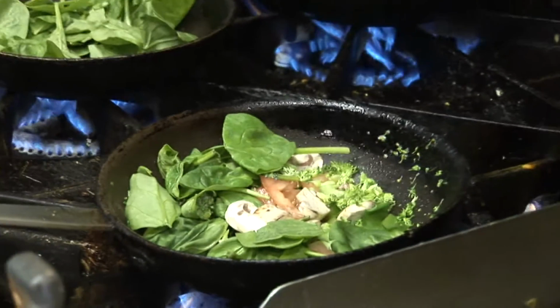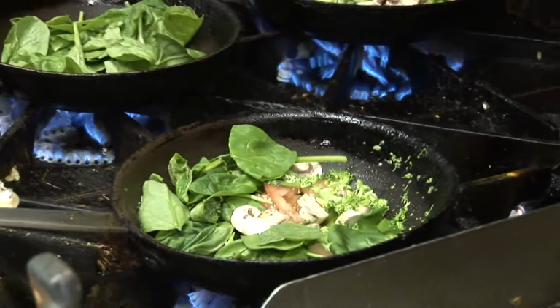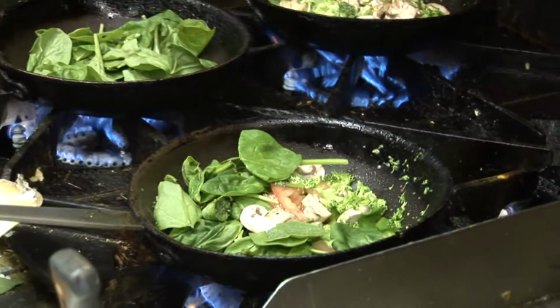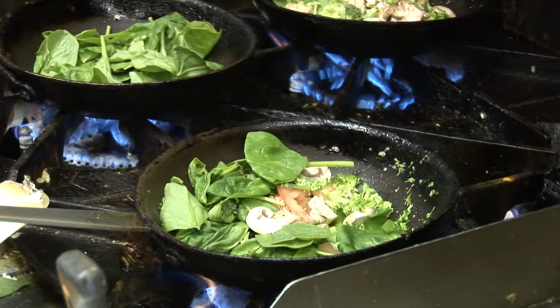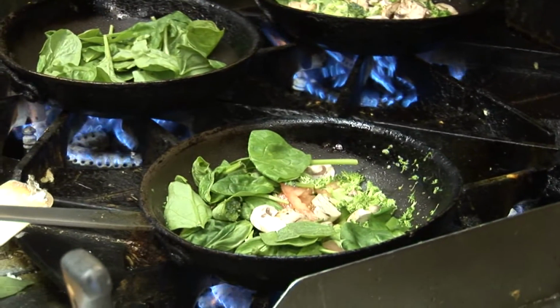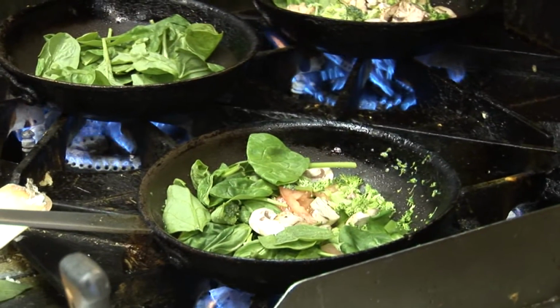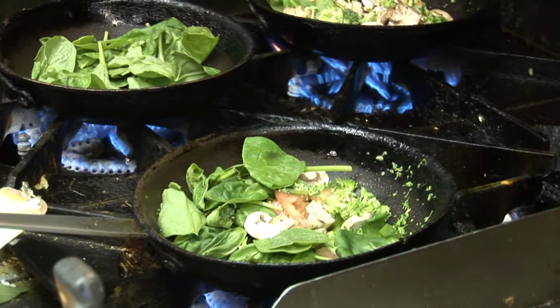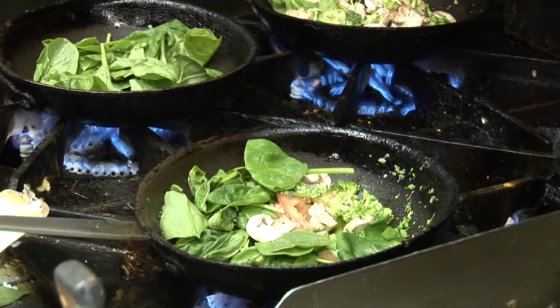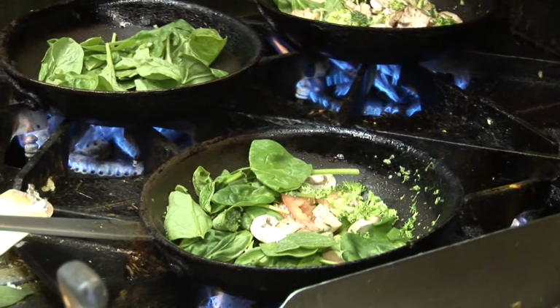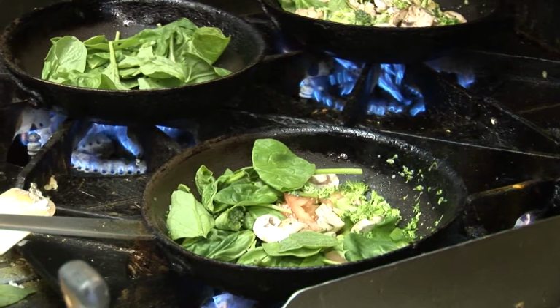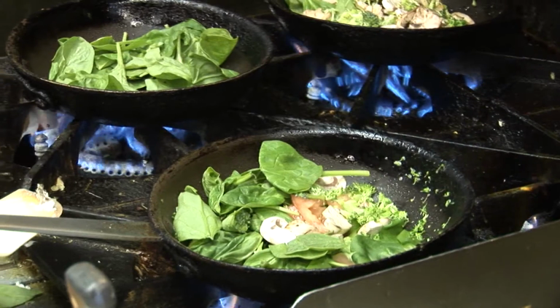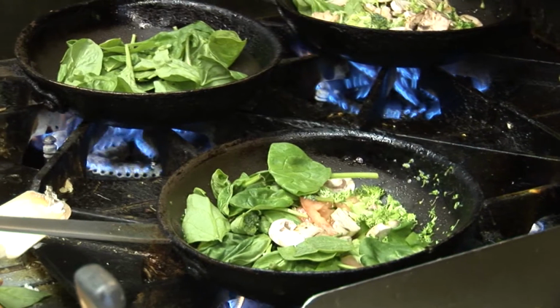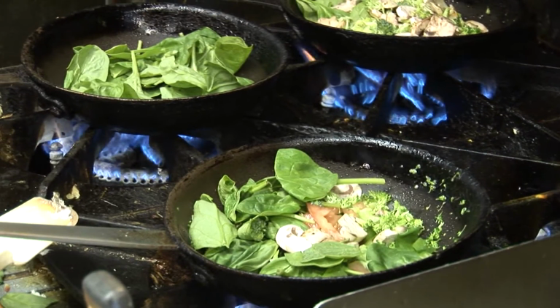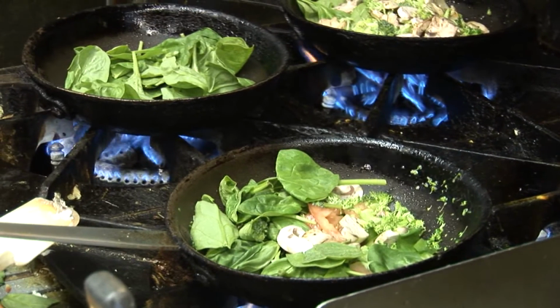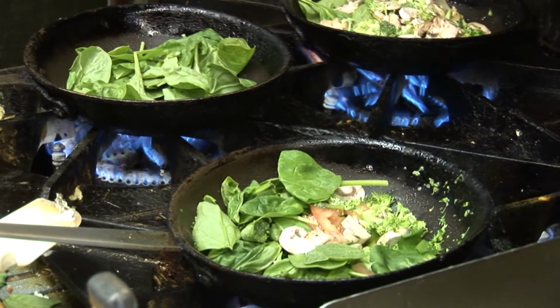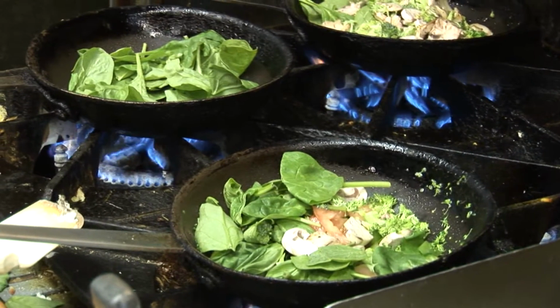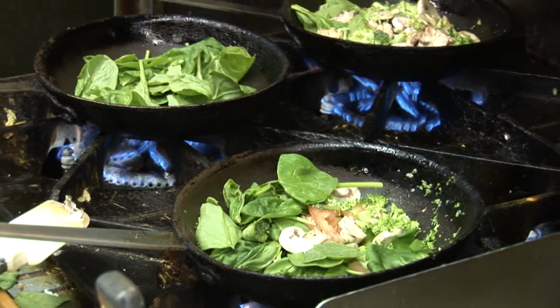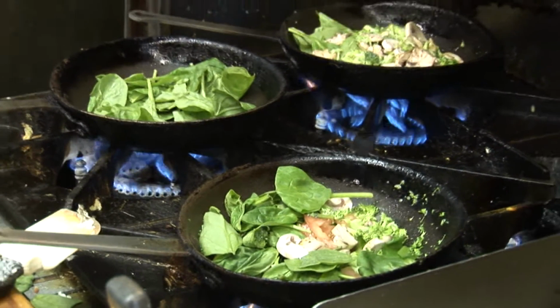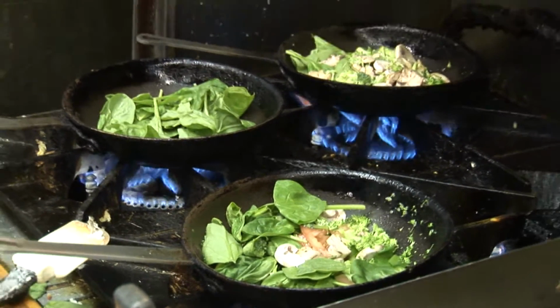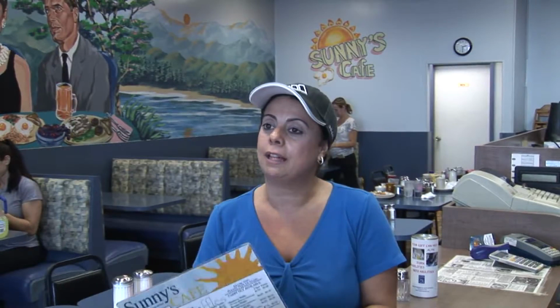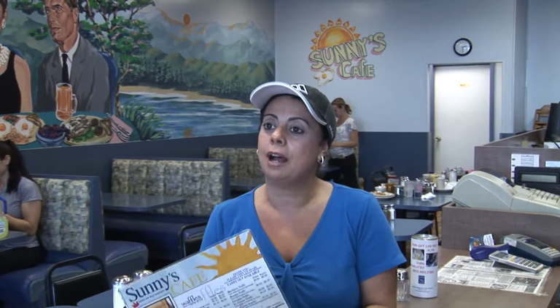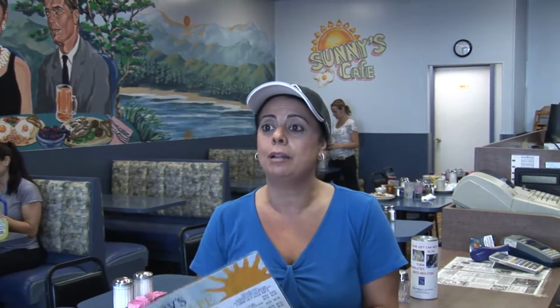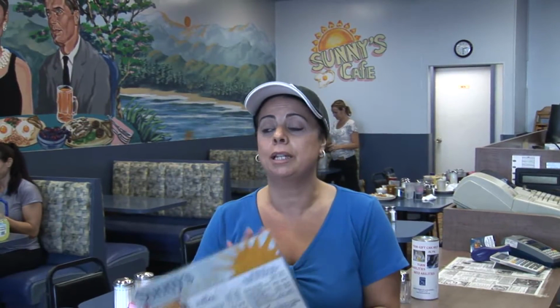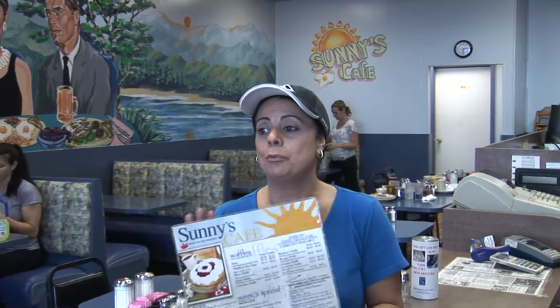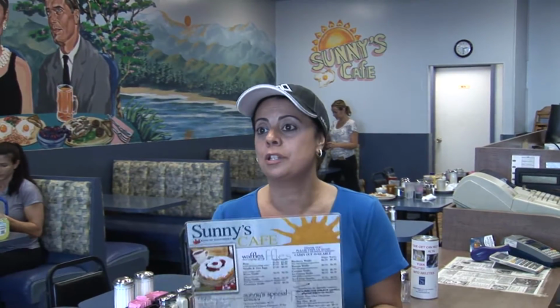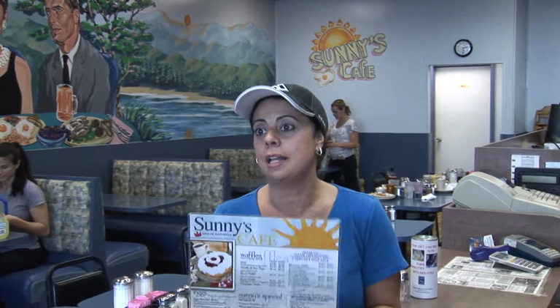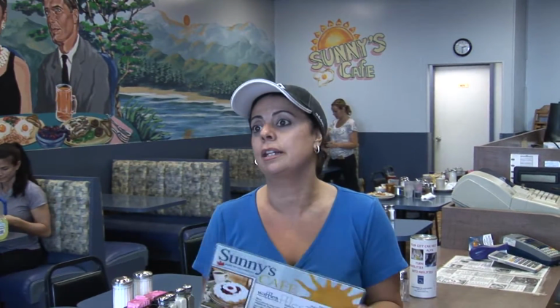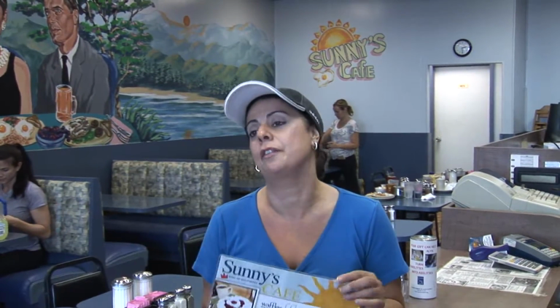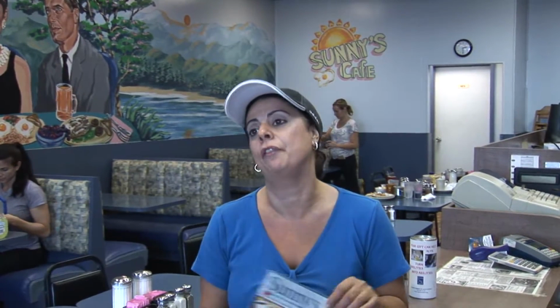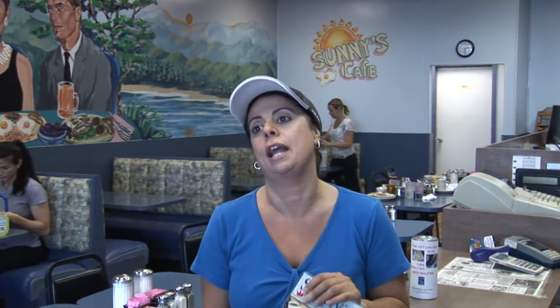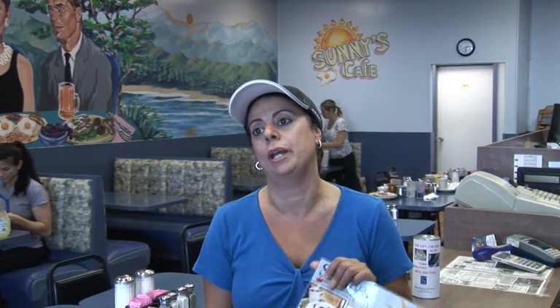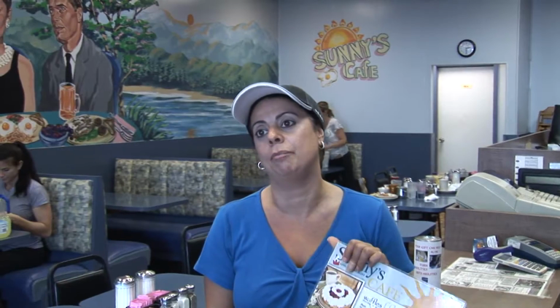So we use the fresh egg white — we don't use frozen egg white. We do fluffy or flat omelet, but the most selling is the fluffy egg white omelet.